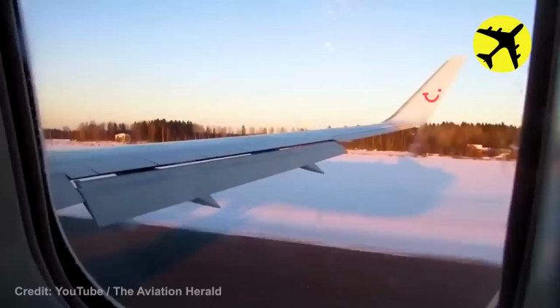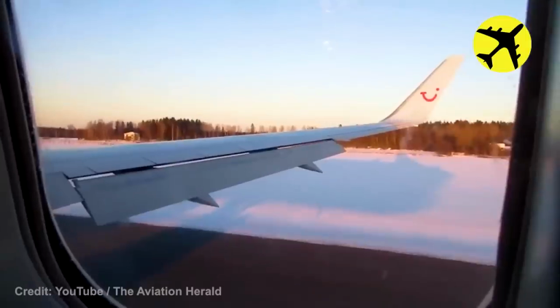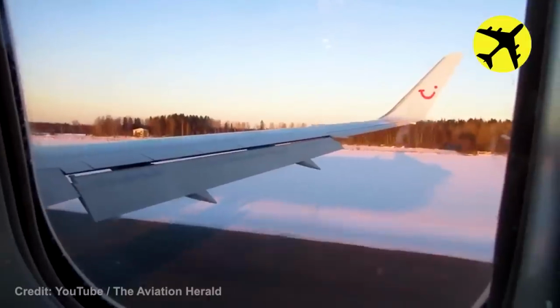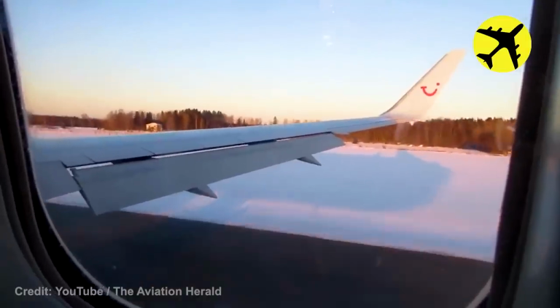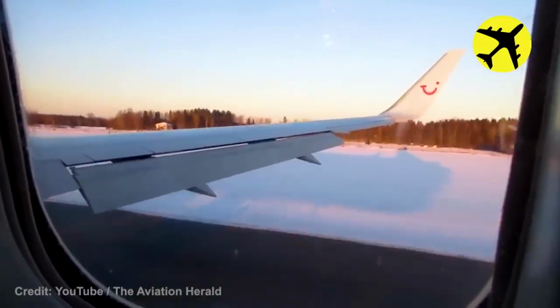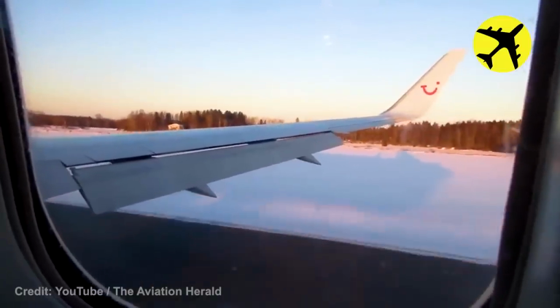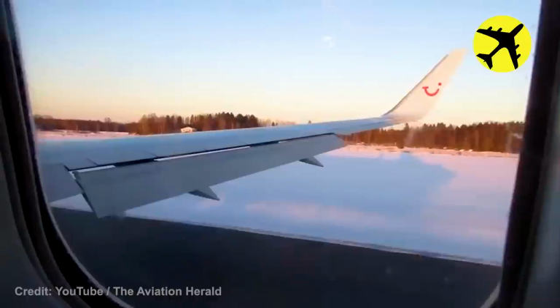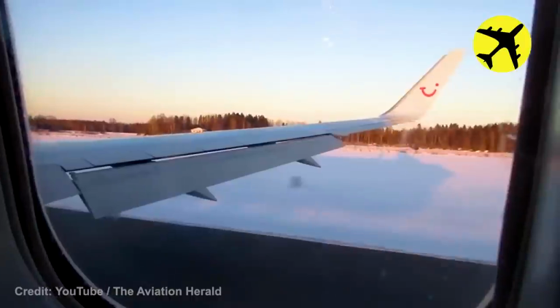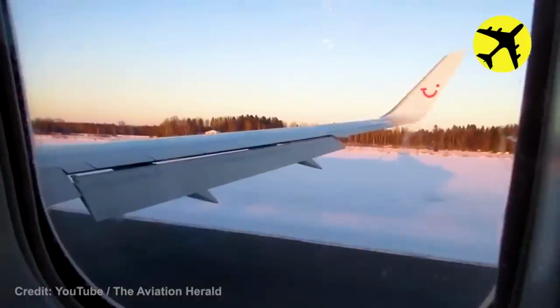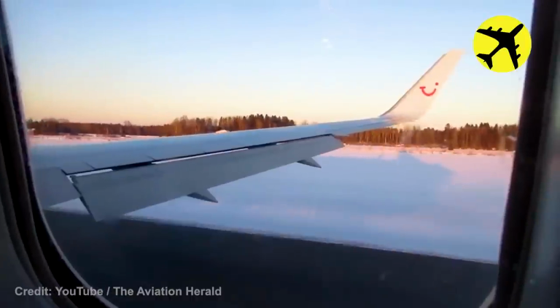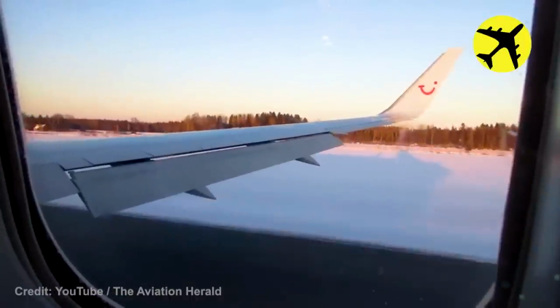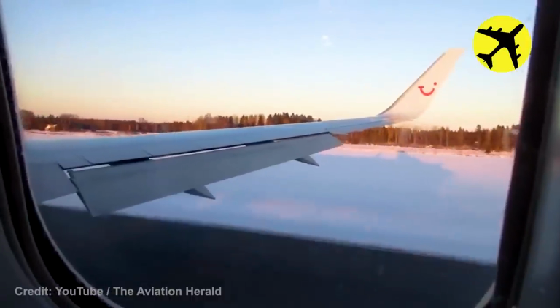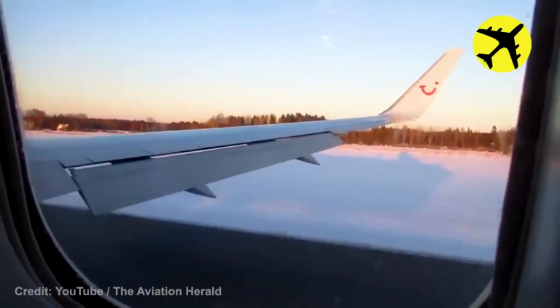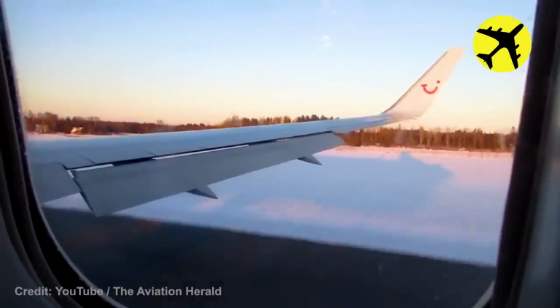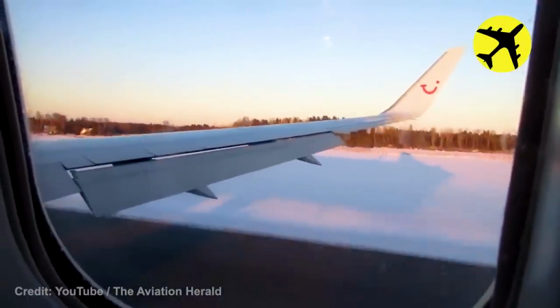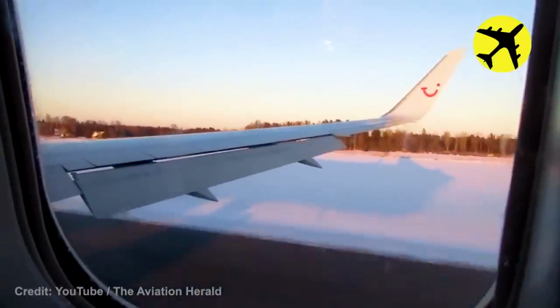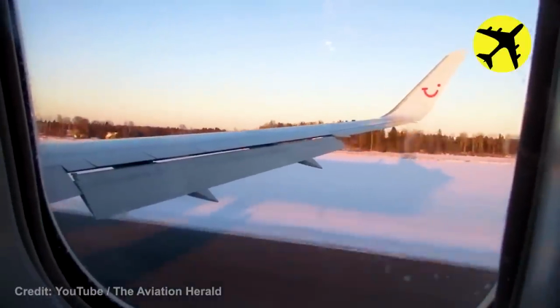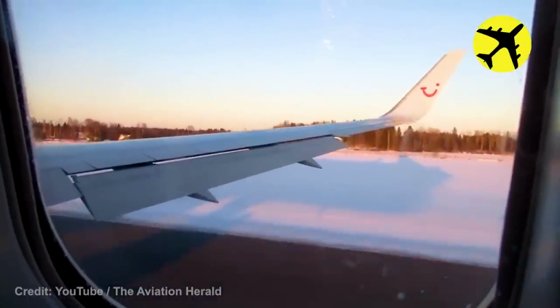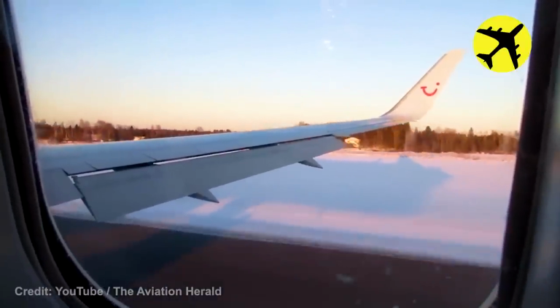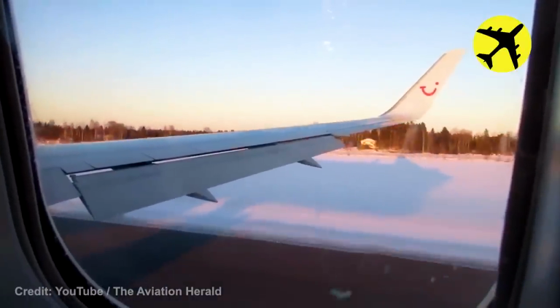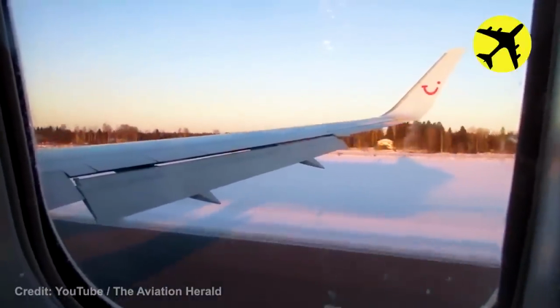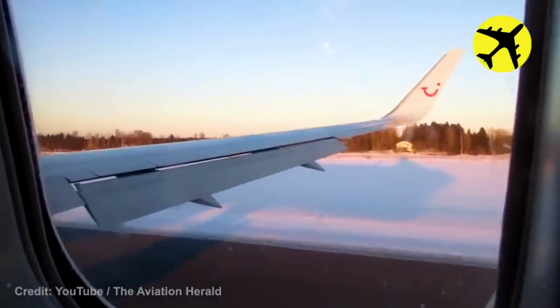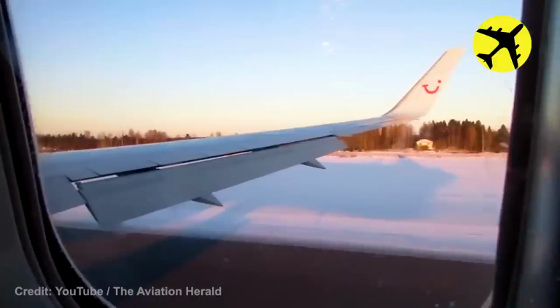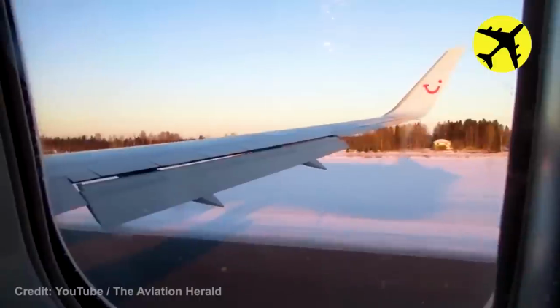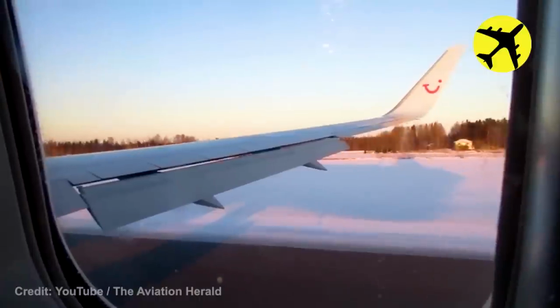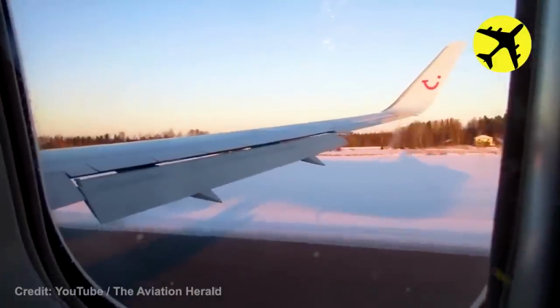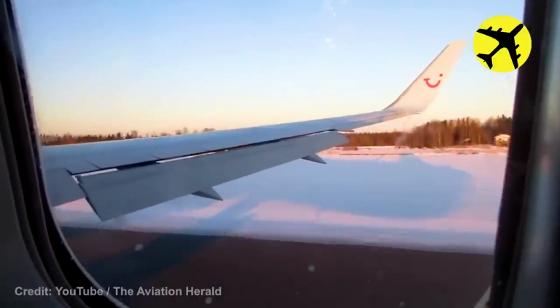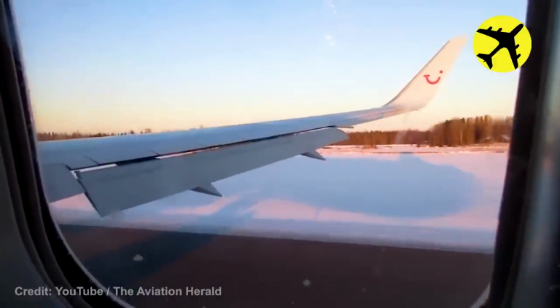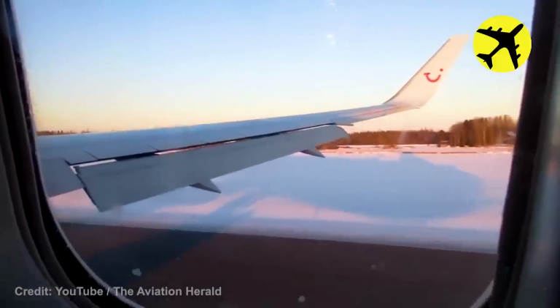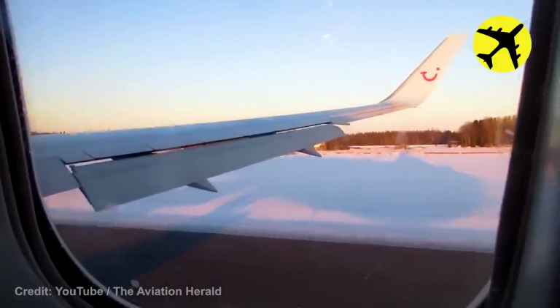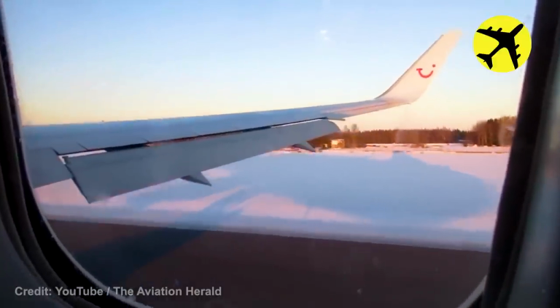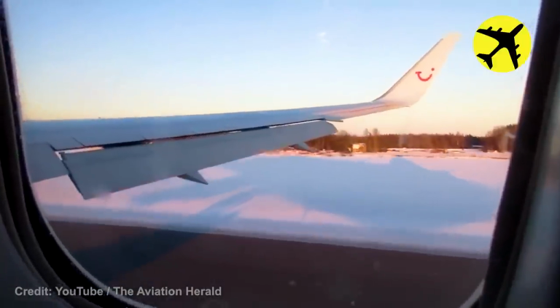A Boeing 767 shoots flames on take-off, returning afterwards for a change of the engine.